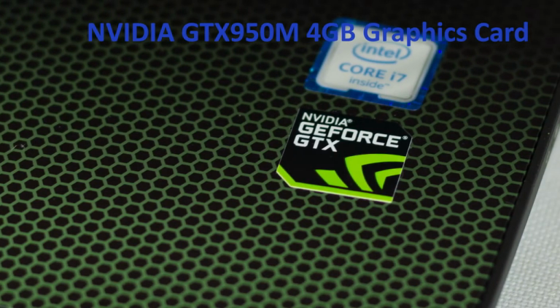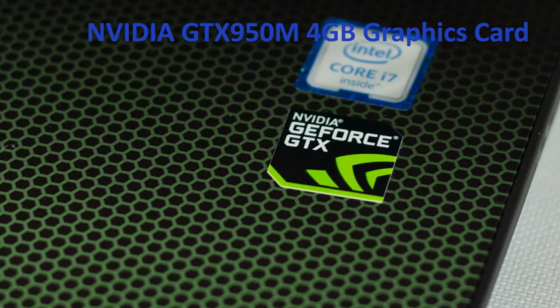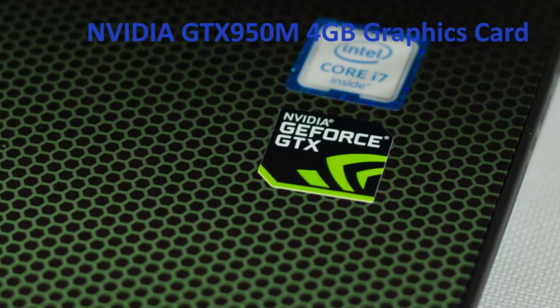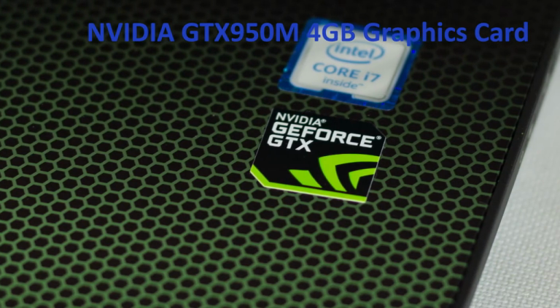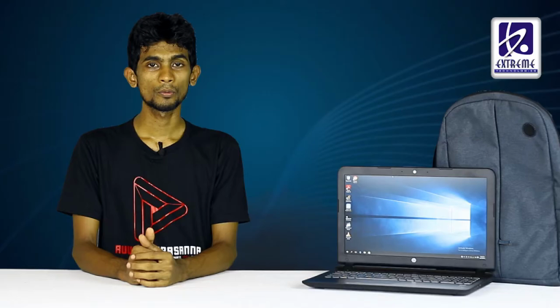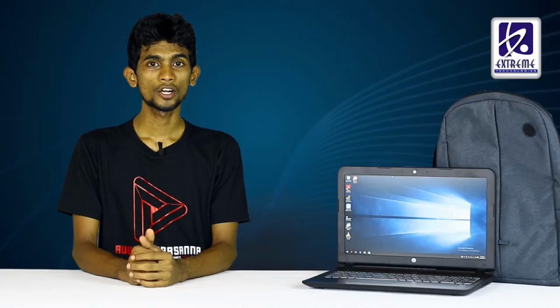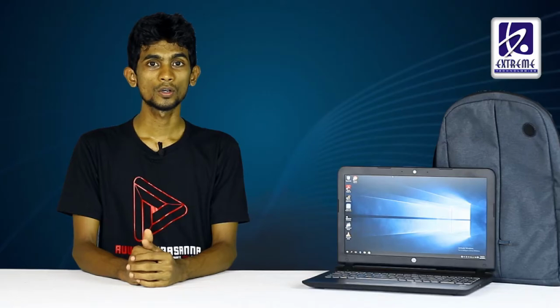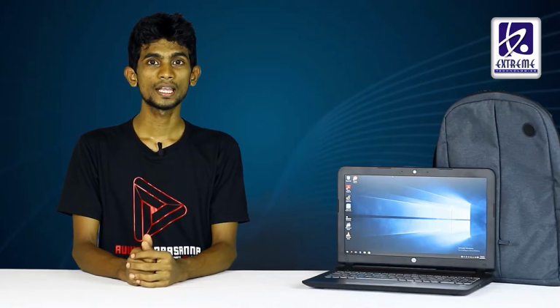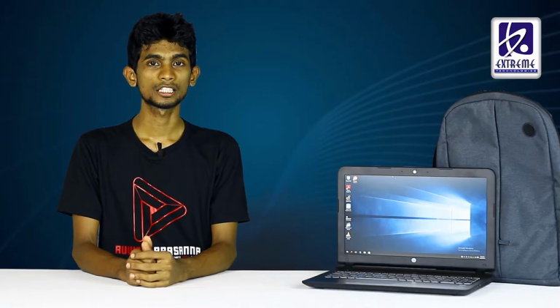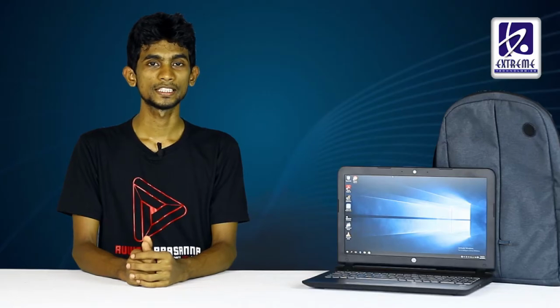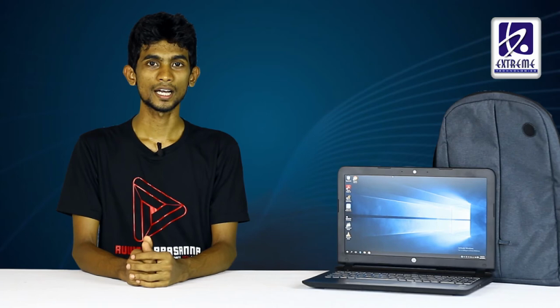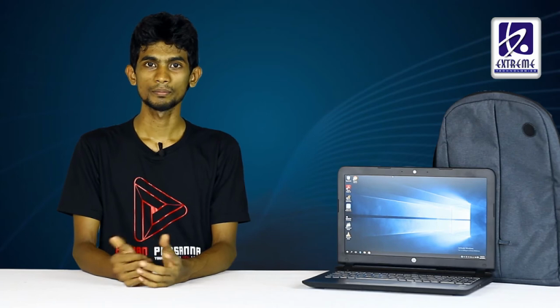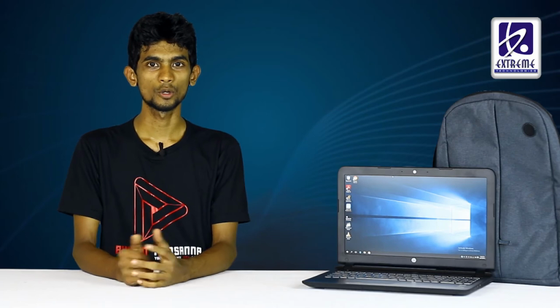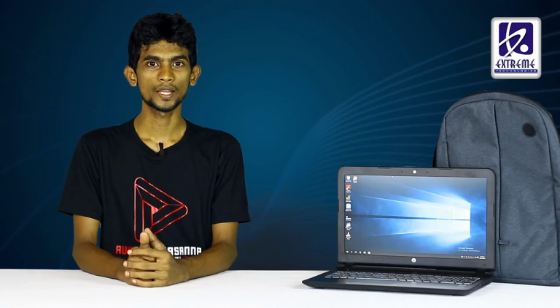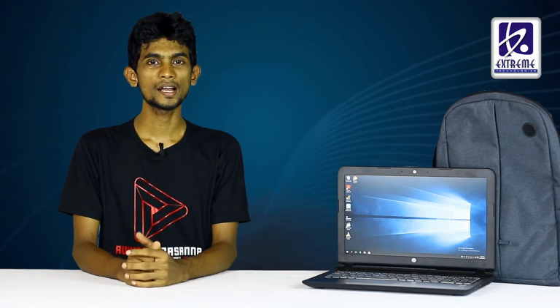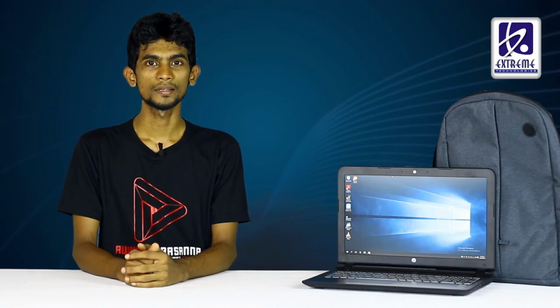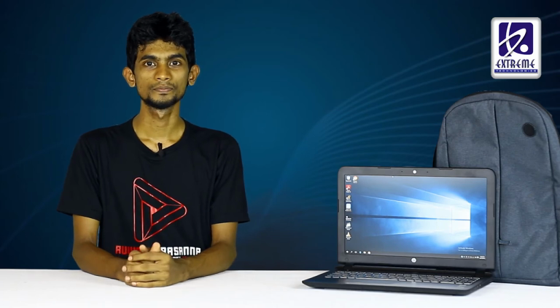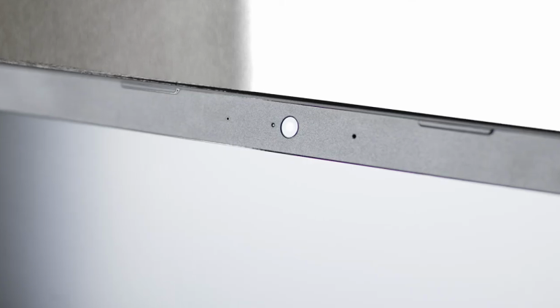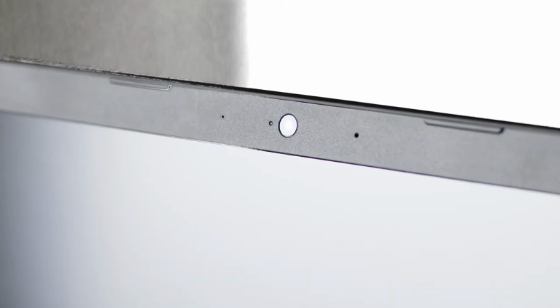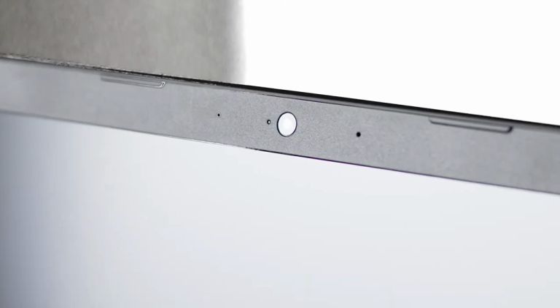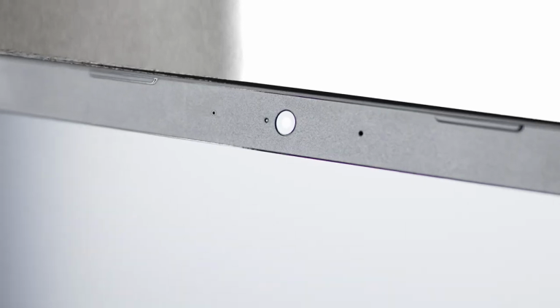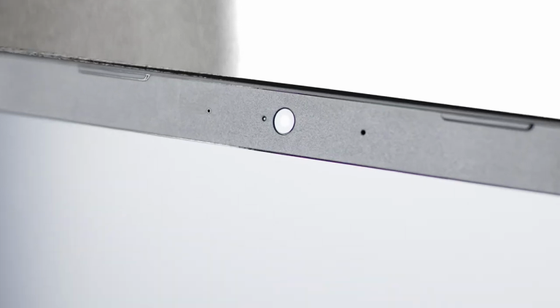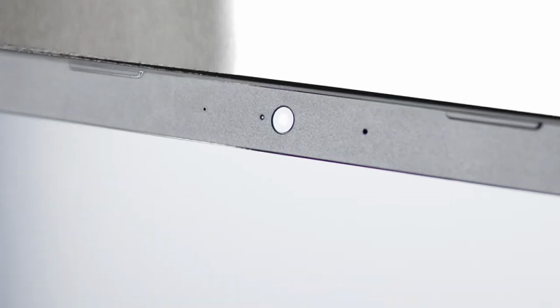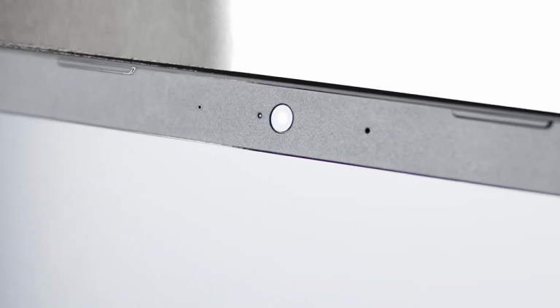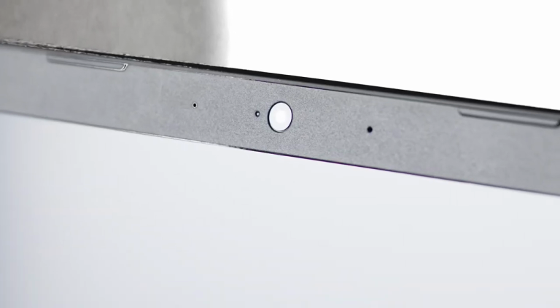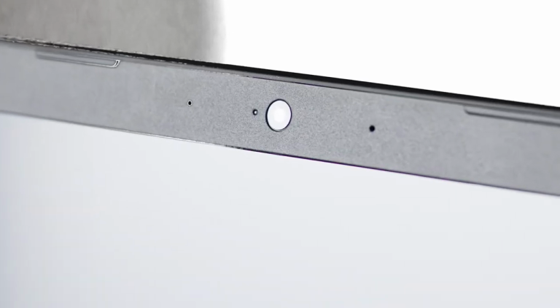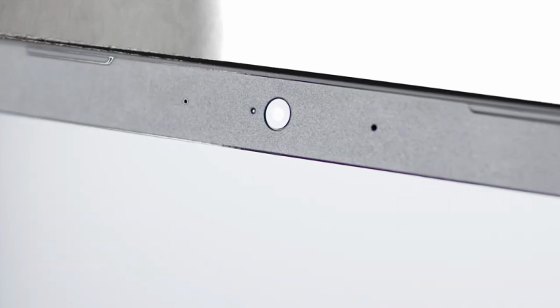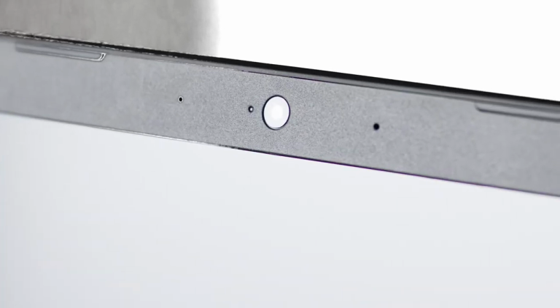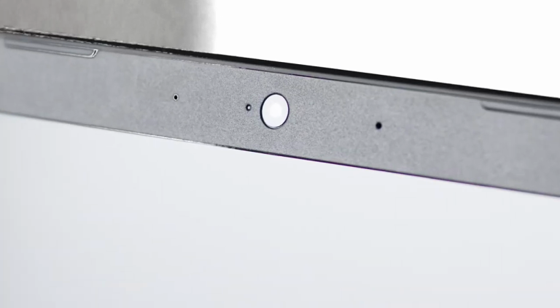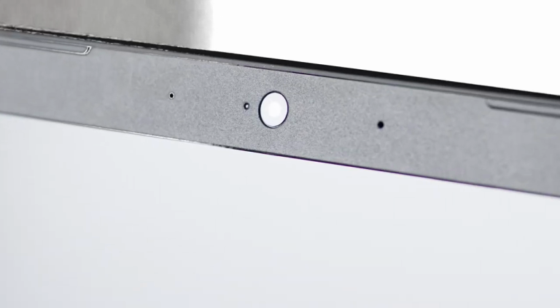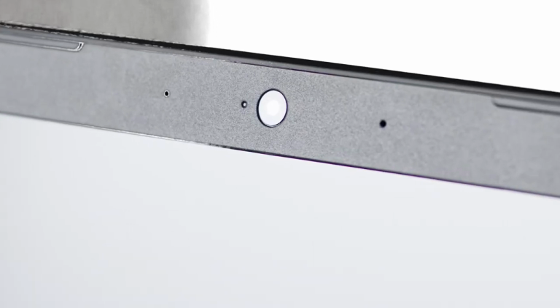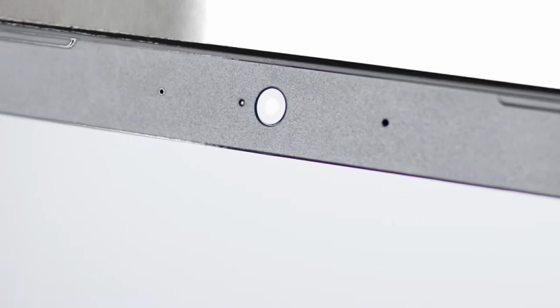This is the gaming experience this notebook offers. It includes a web camera, microphone, and speakers.